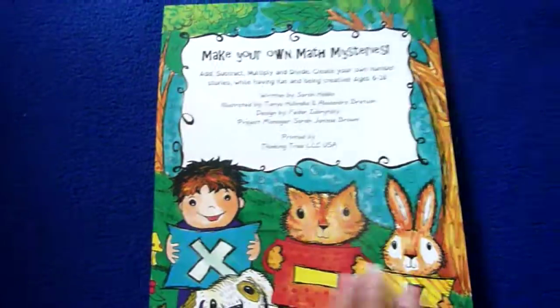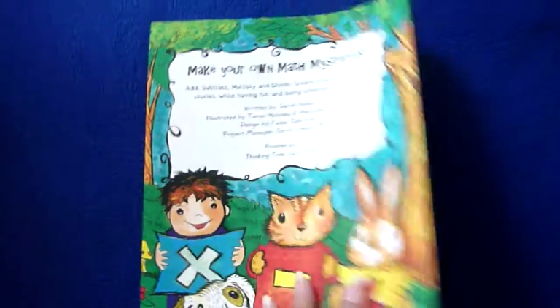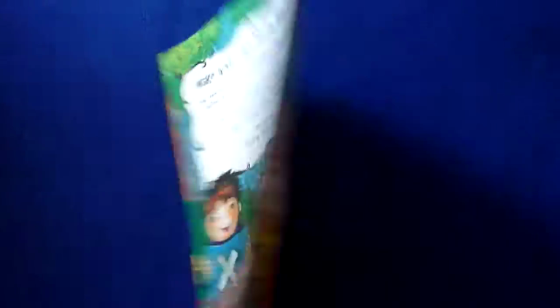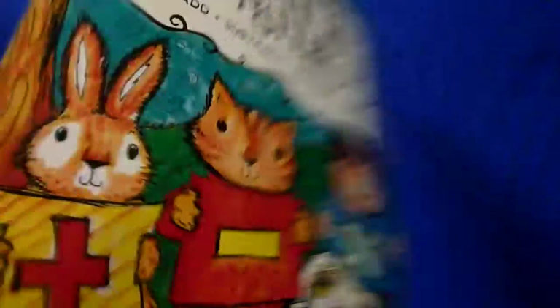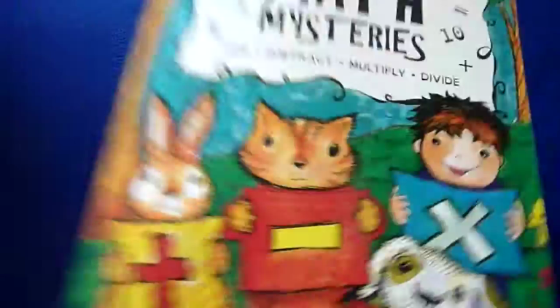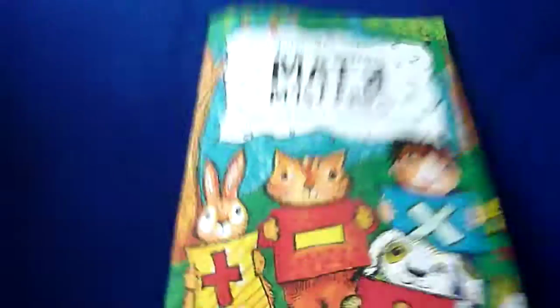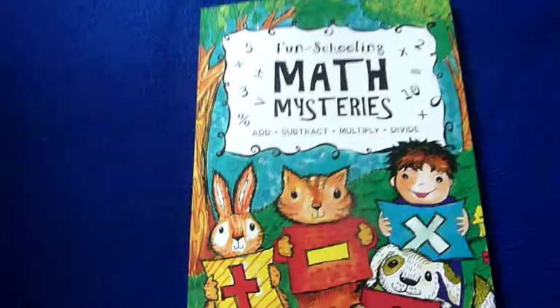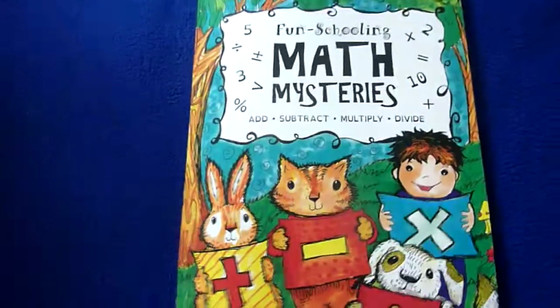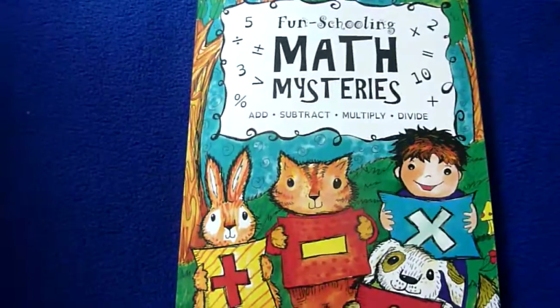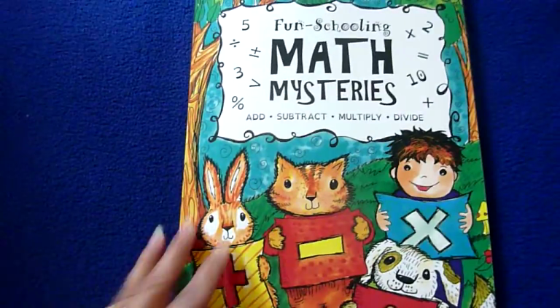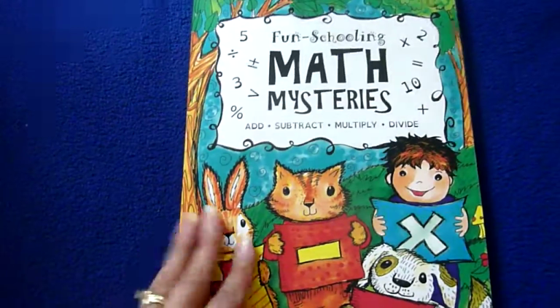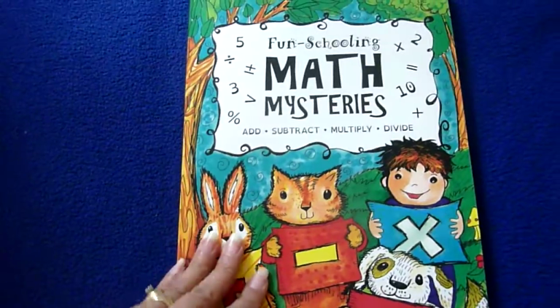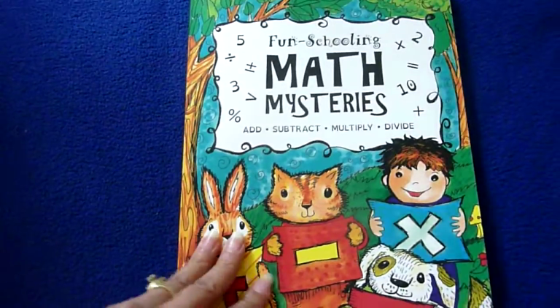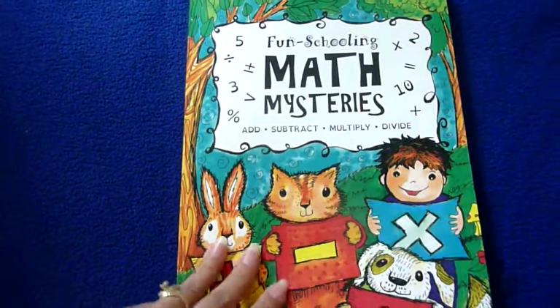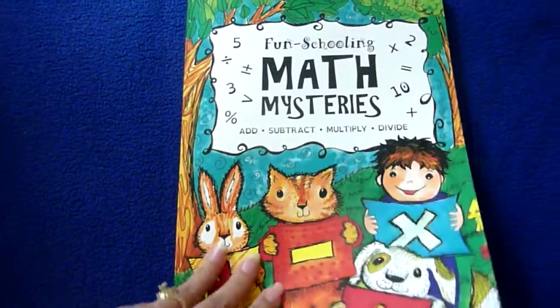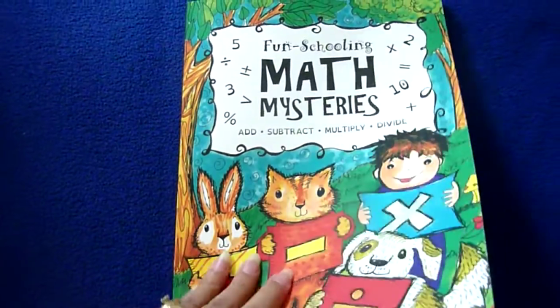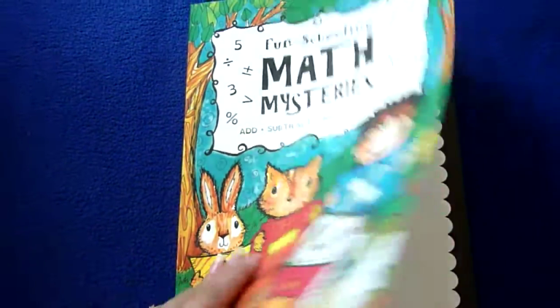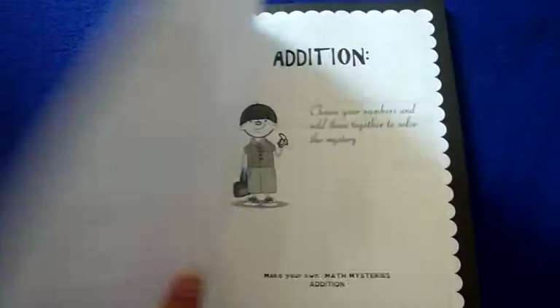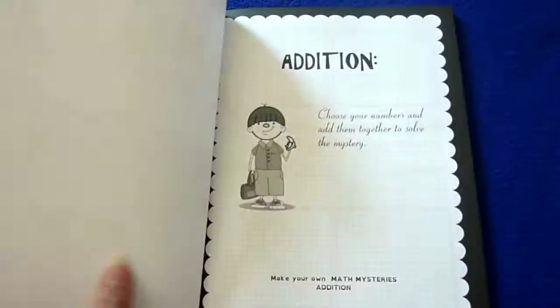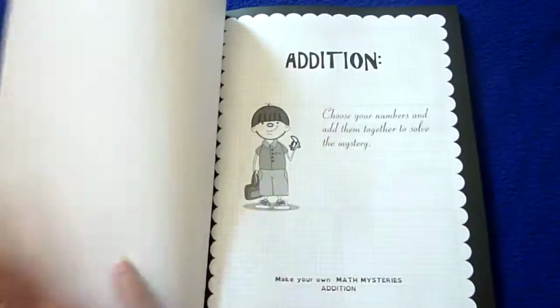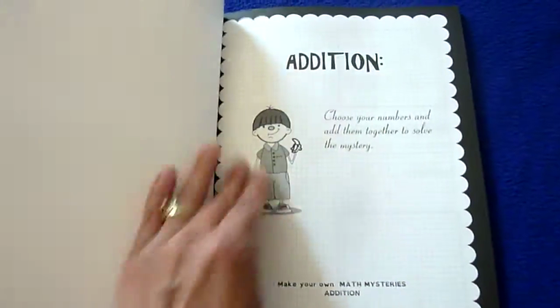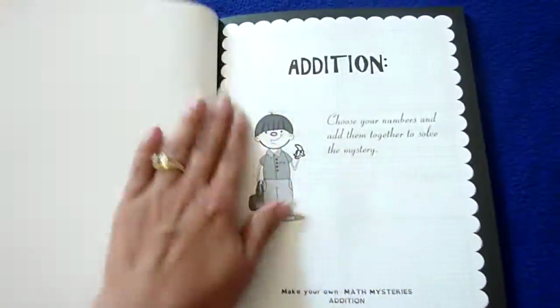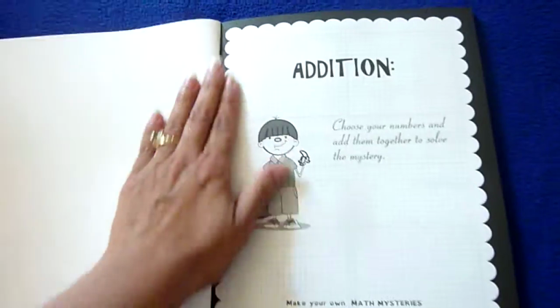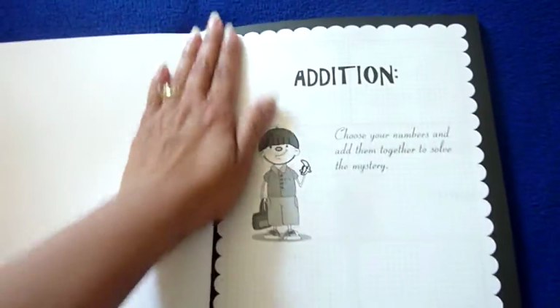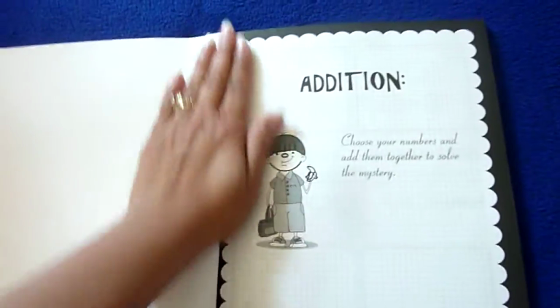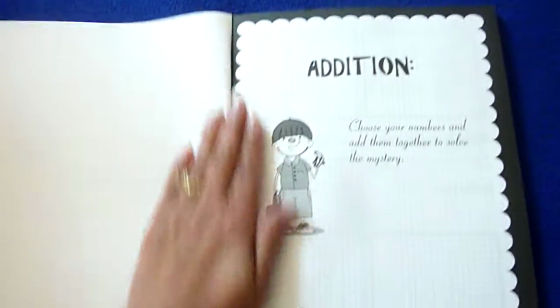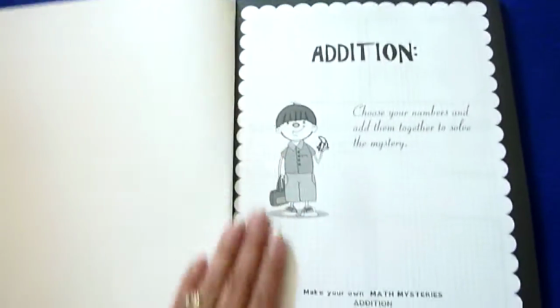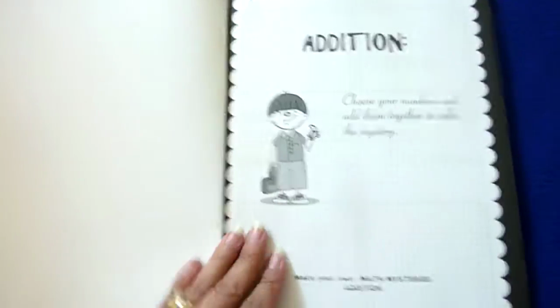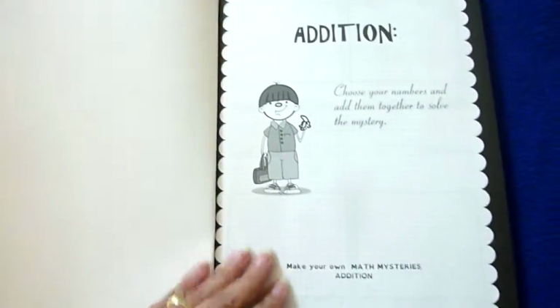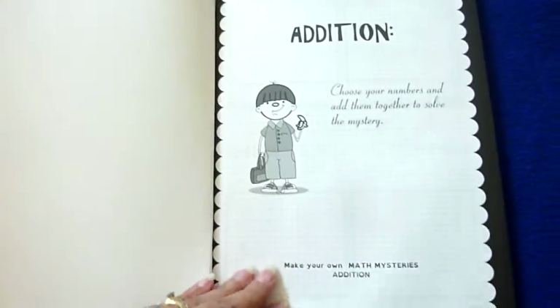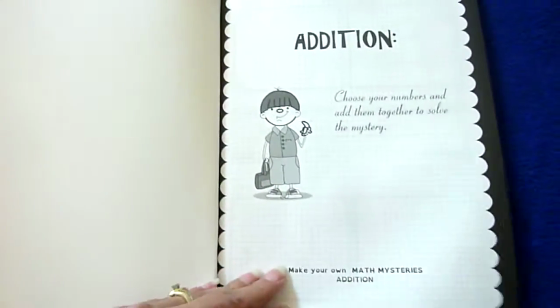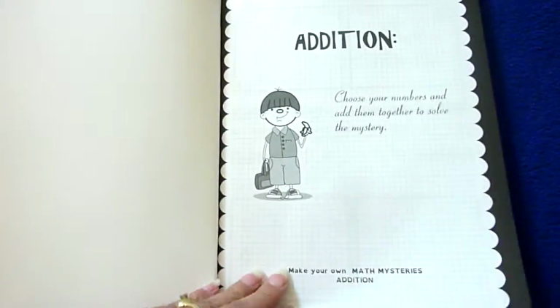This is just a really neat way to do math — fun and a creative way.